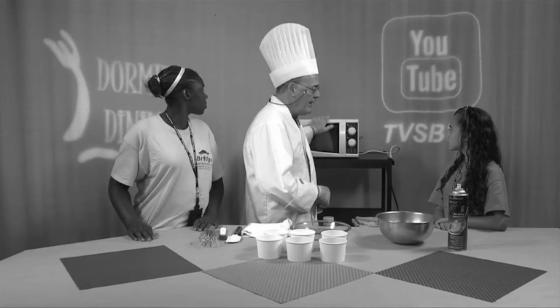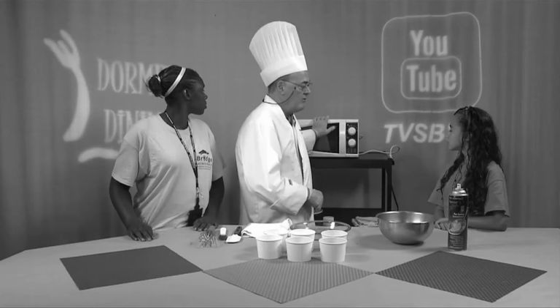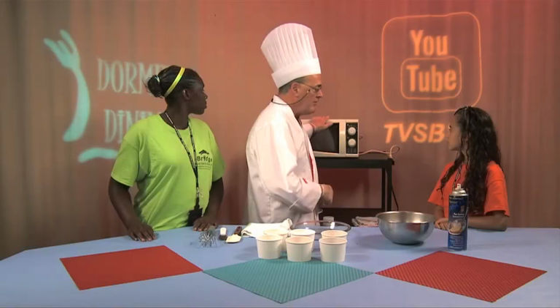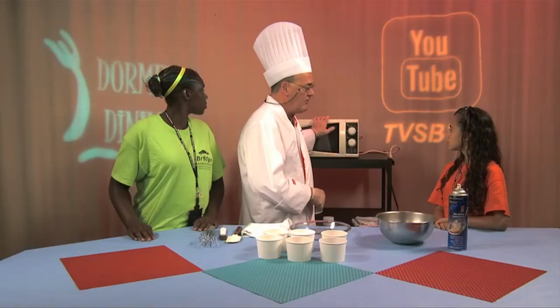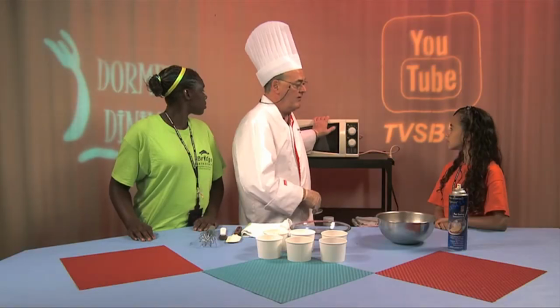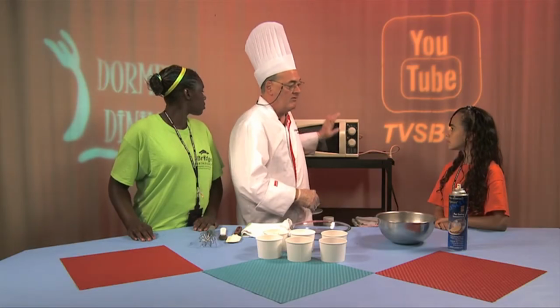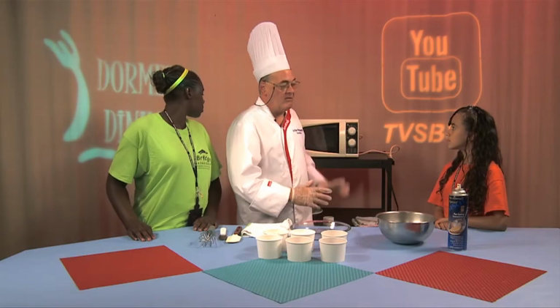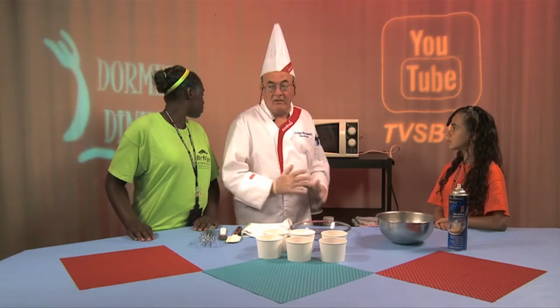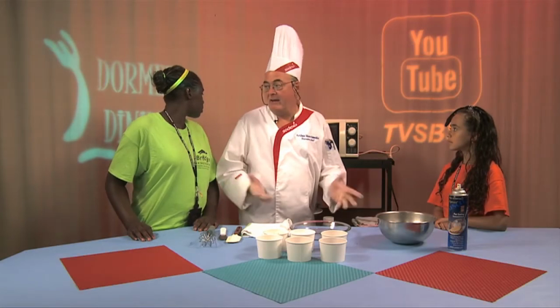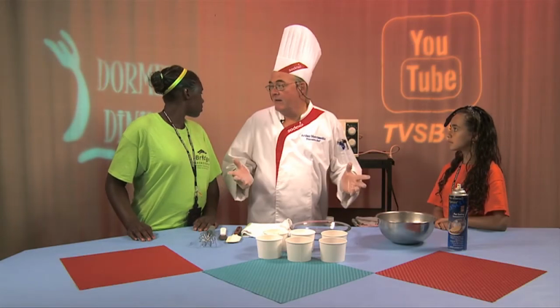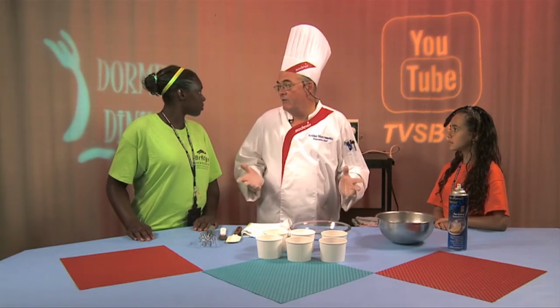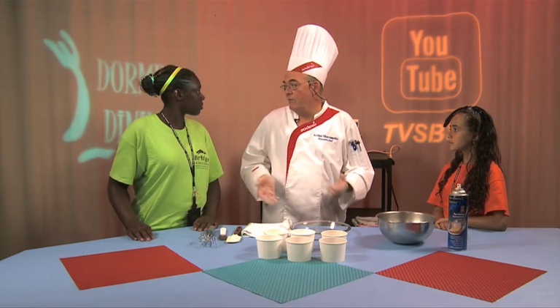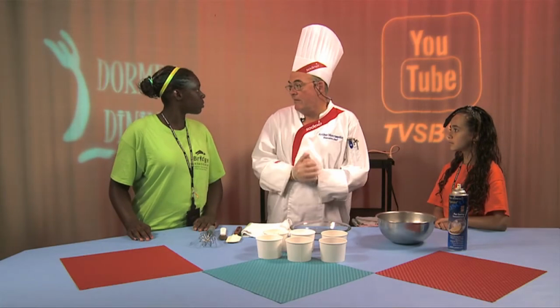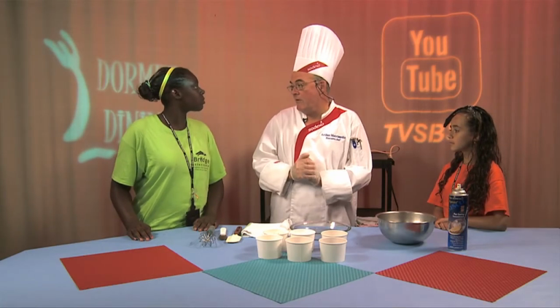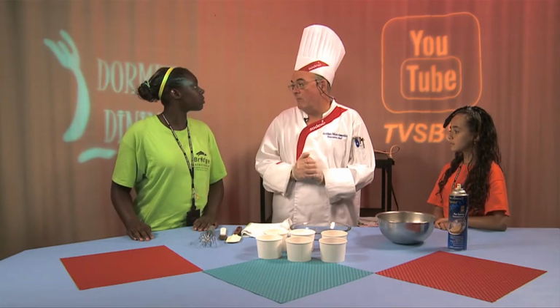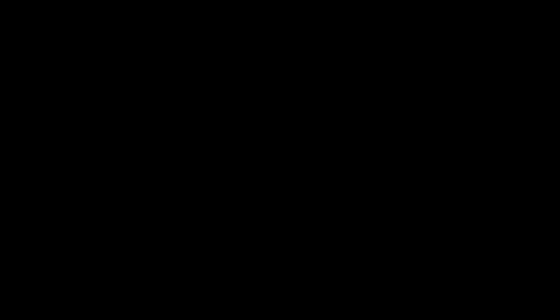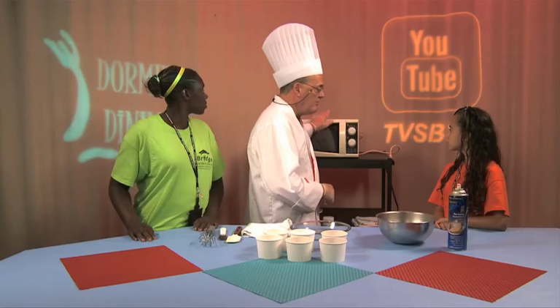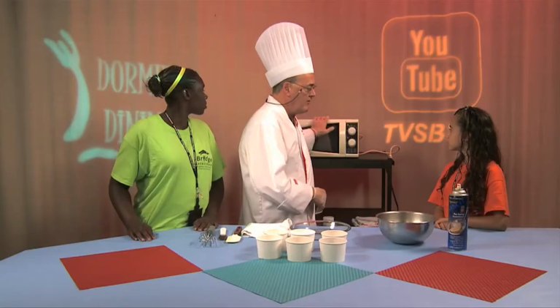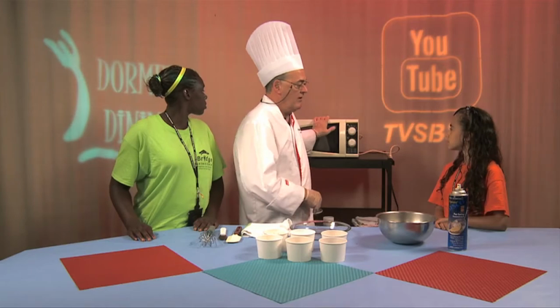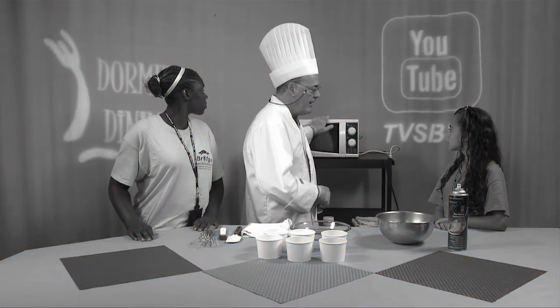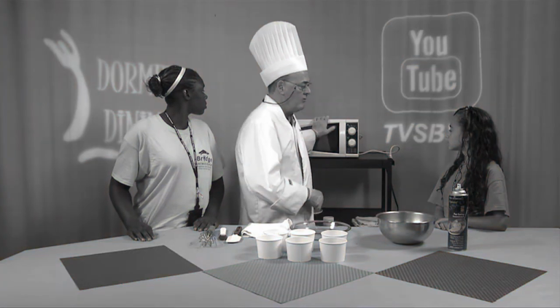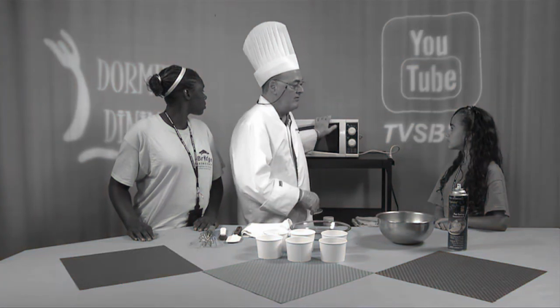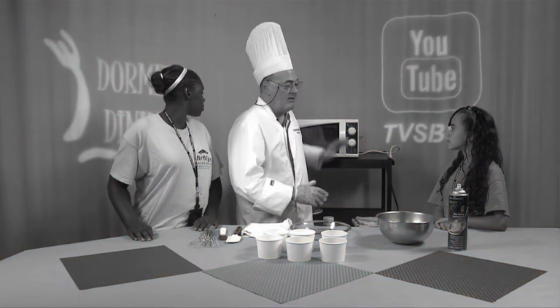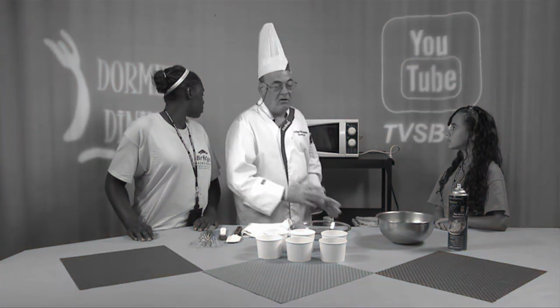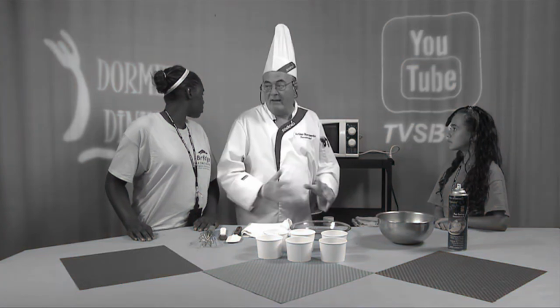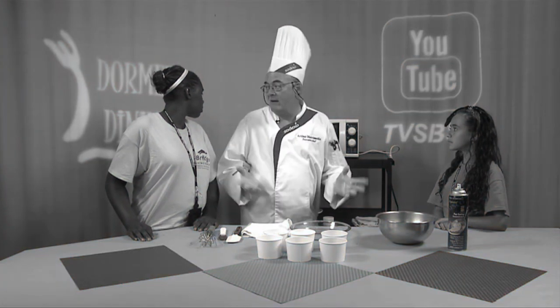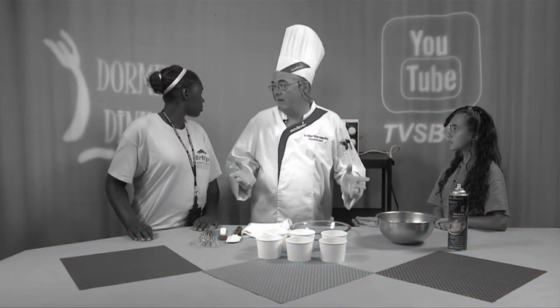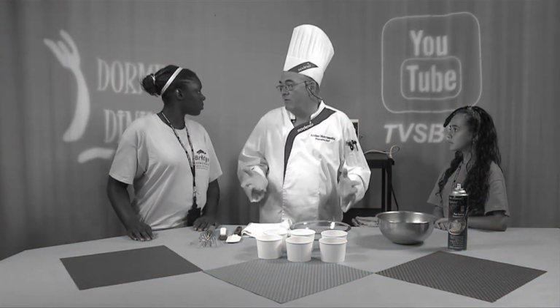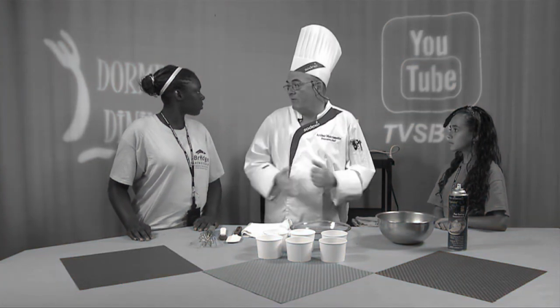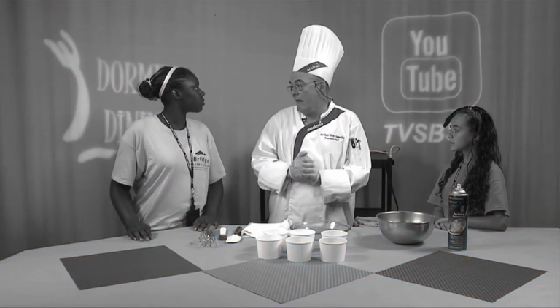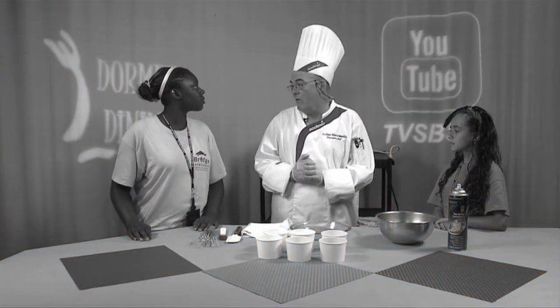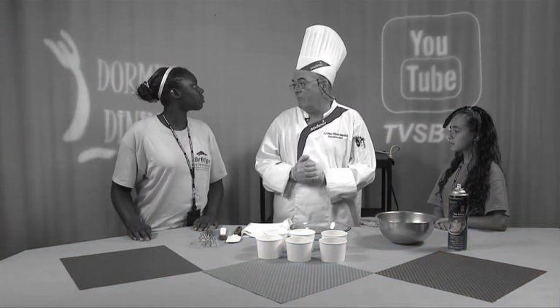Microwave, microwave, because that's all they can use in their dorms. Microwave, microwave, because that's all they can use in their dorms.